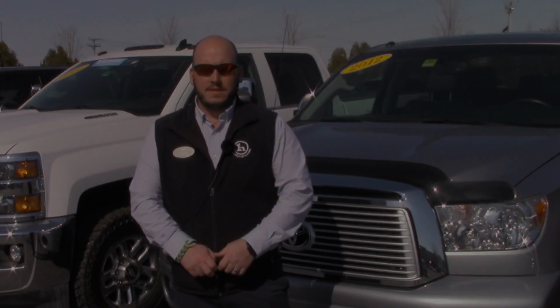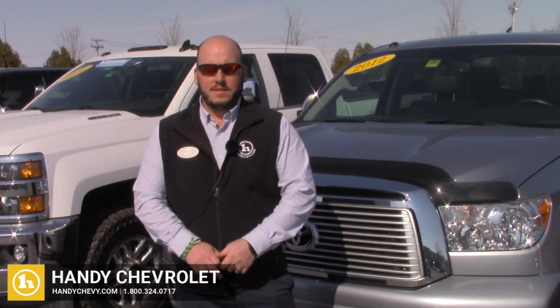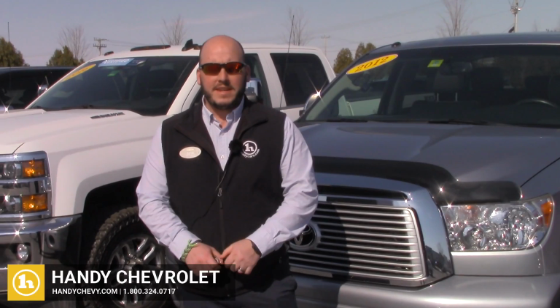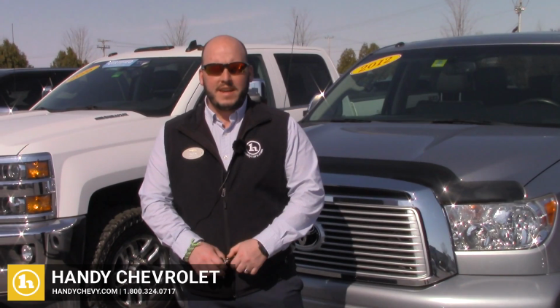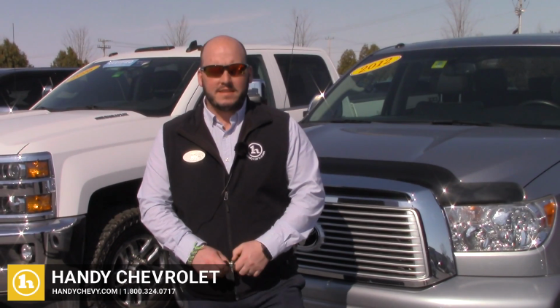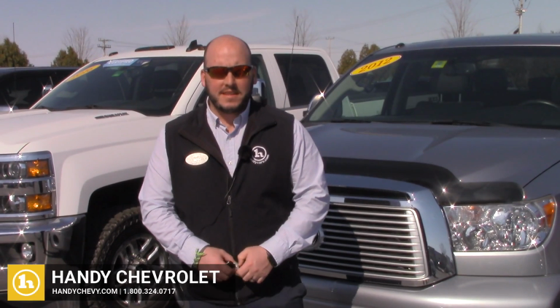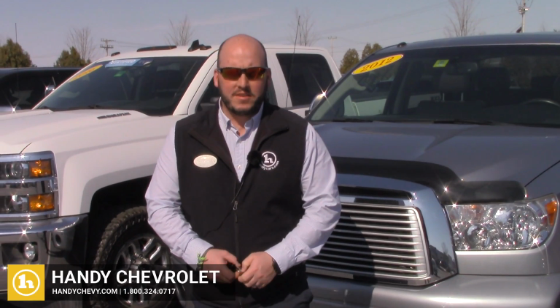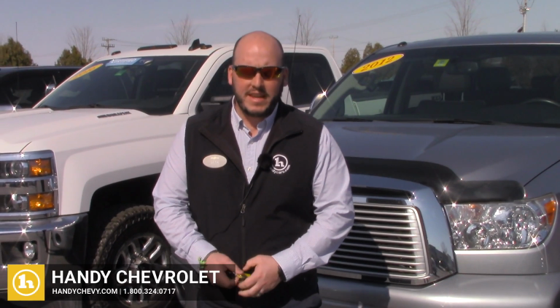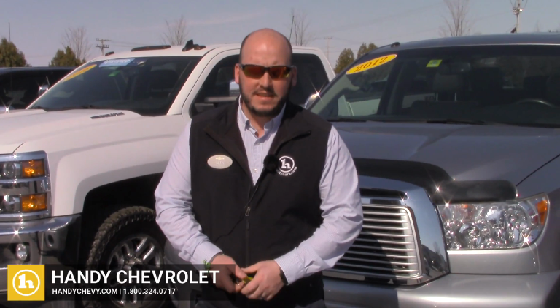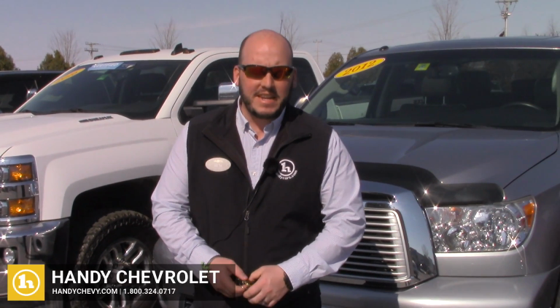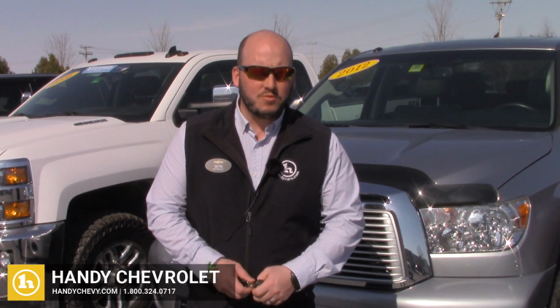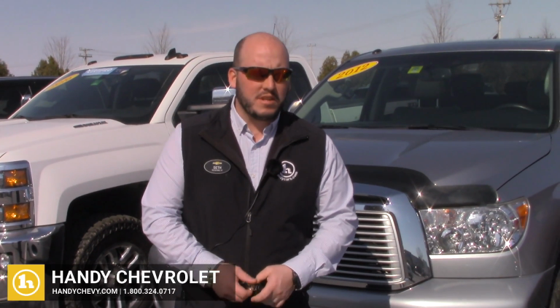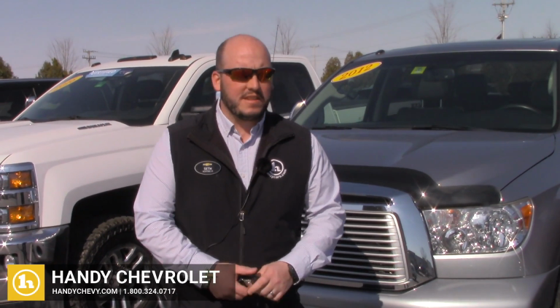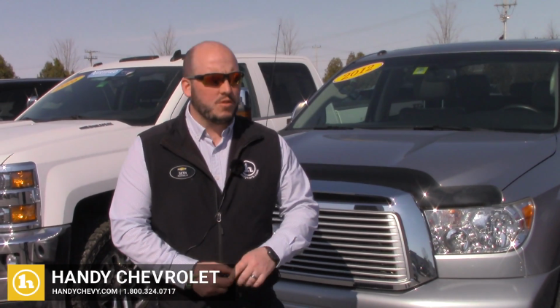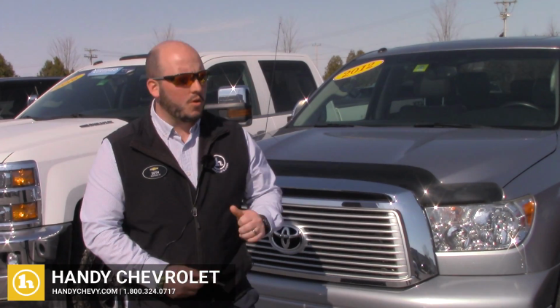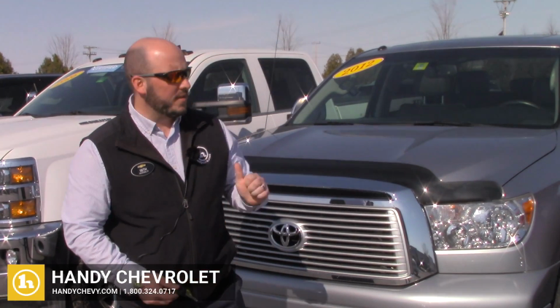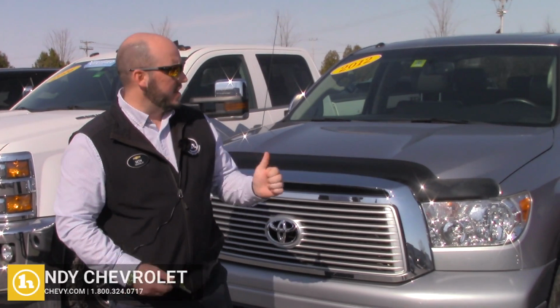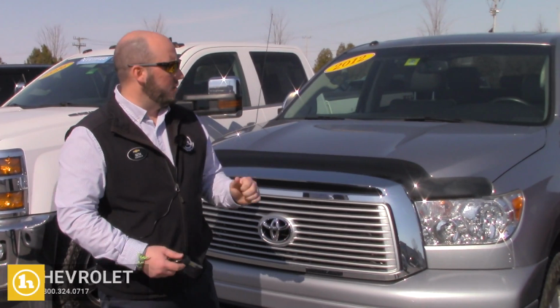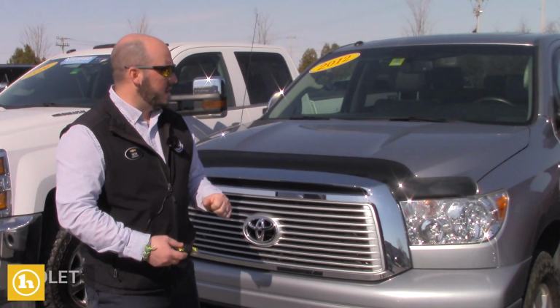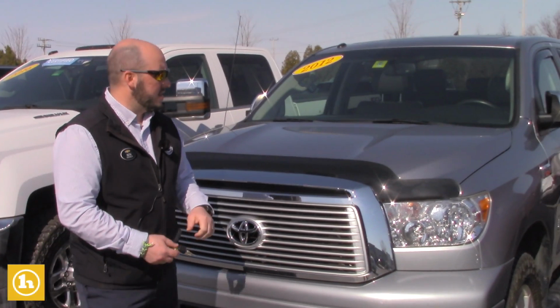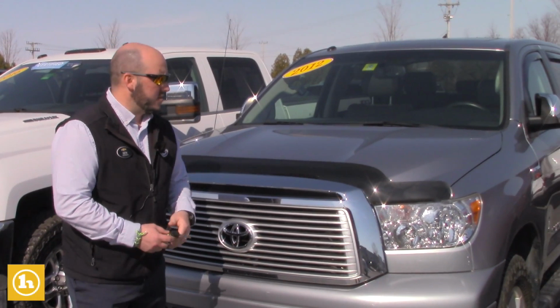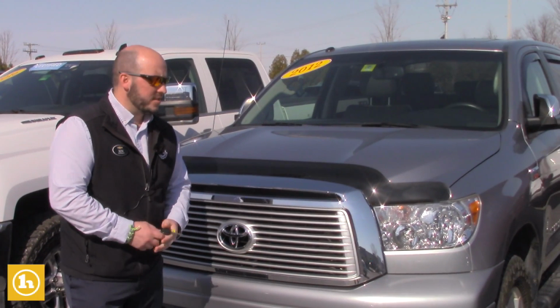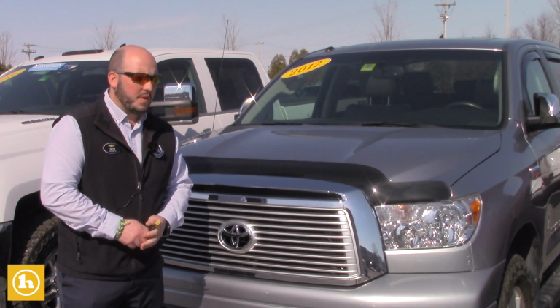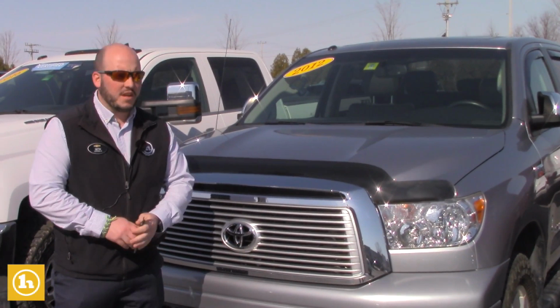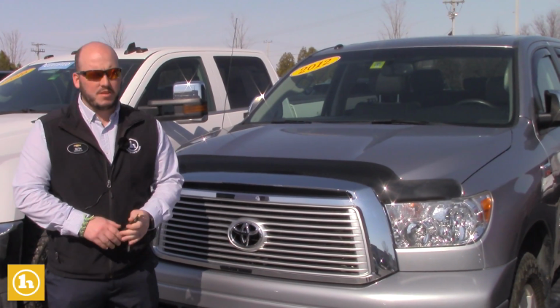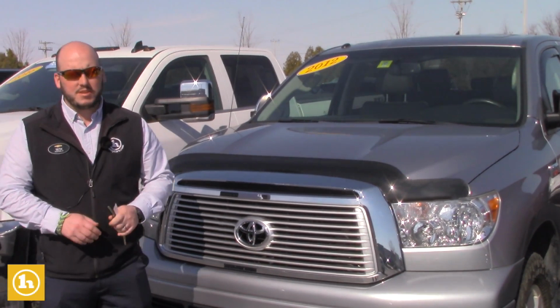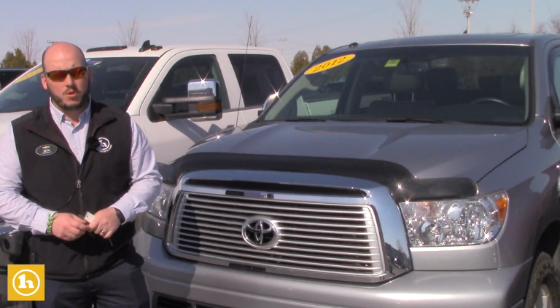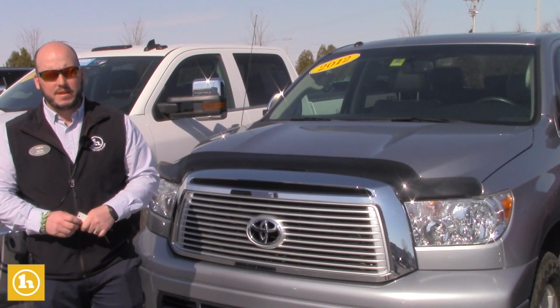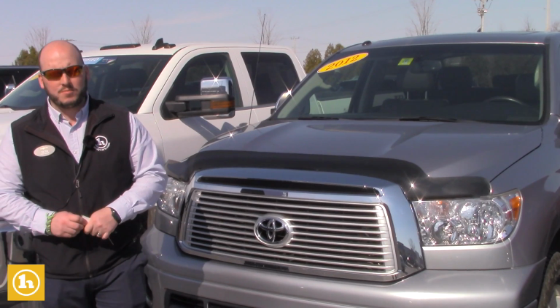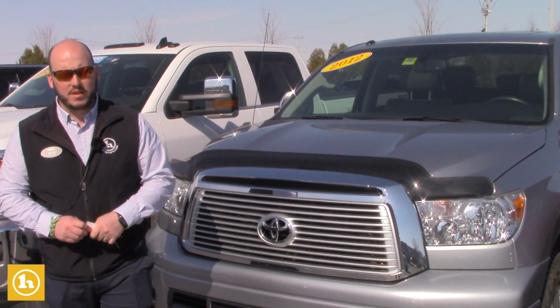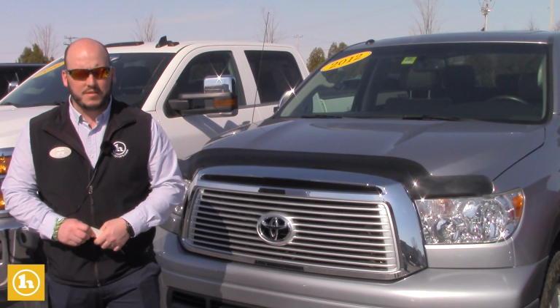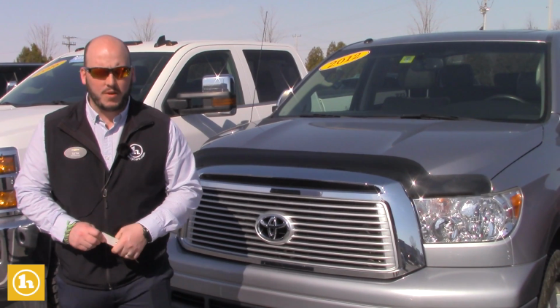Hey Dana, Seth here at Handys. Just wanted to send you a quick video on the 2012 Tundra we spoke about this morning on the phone.